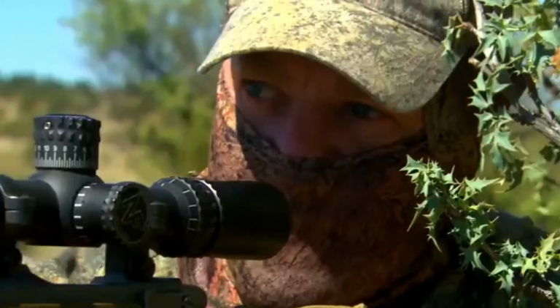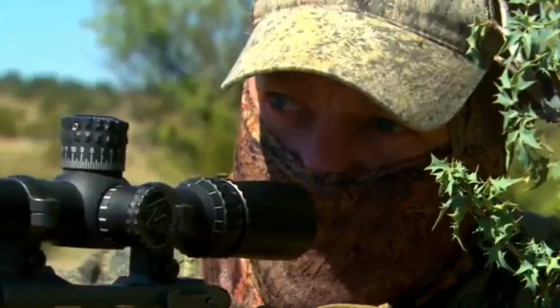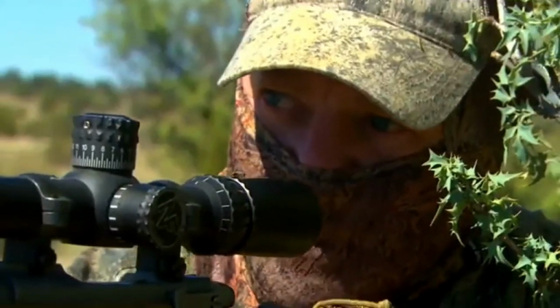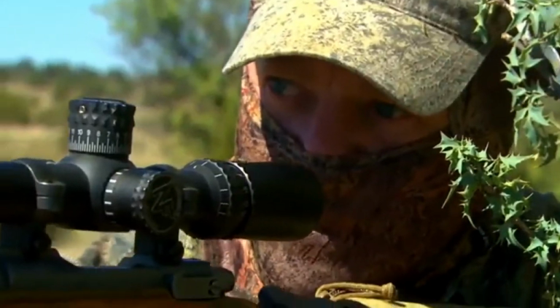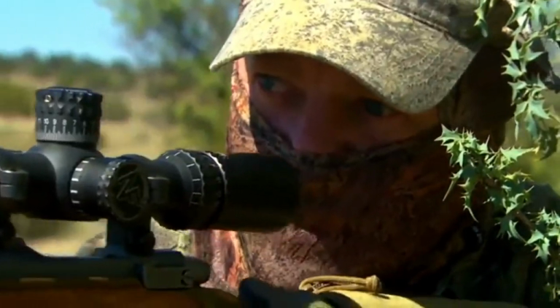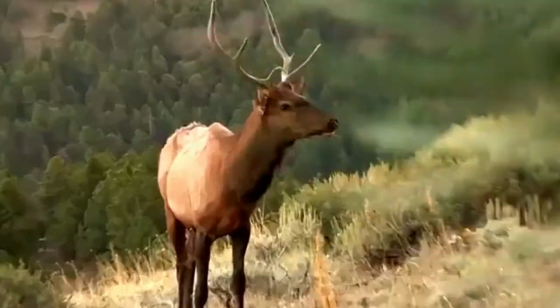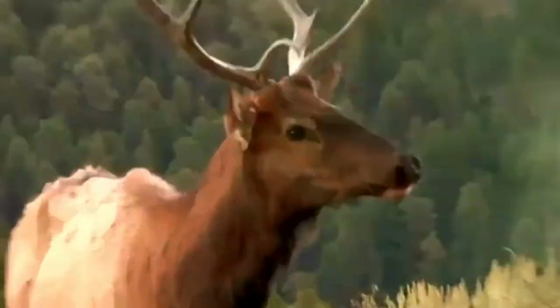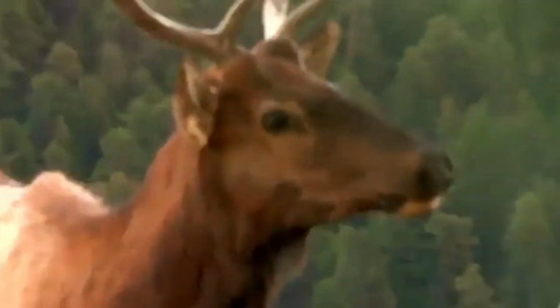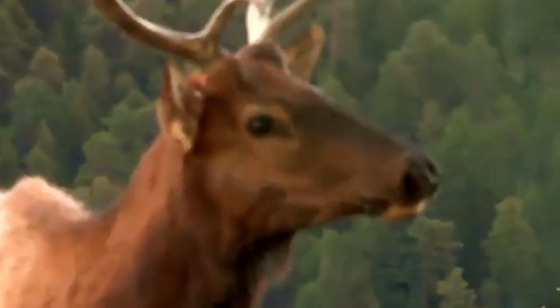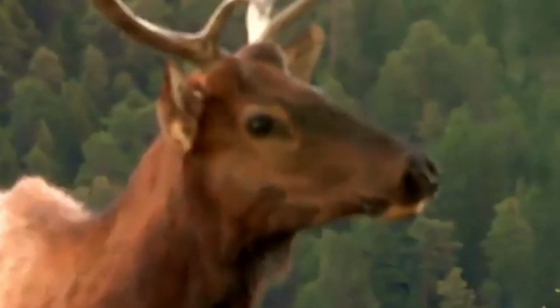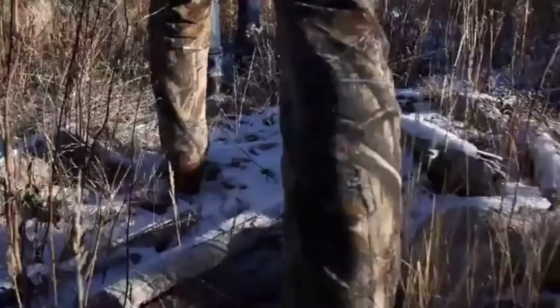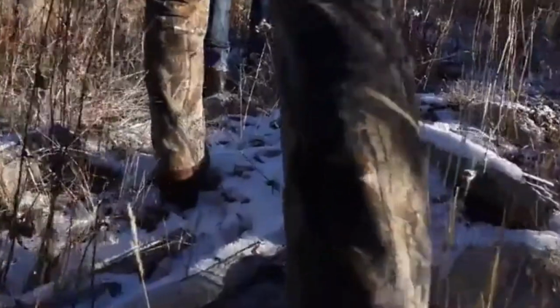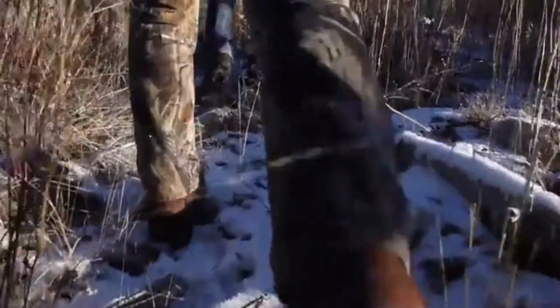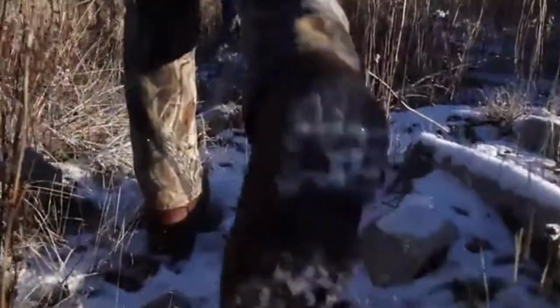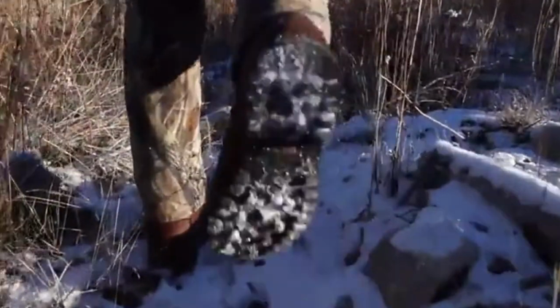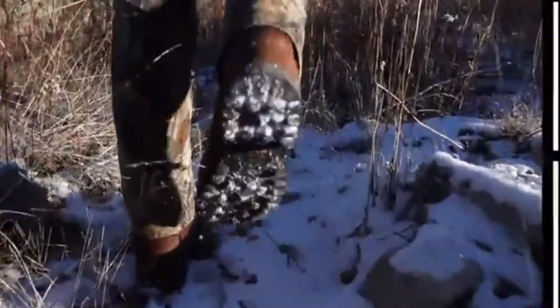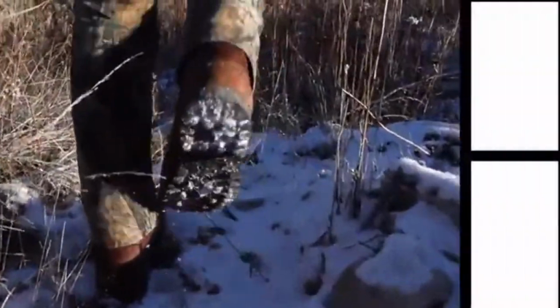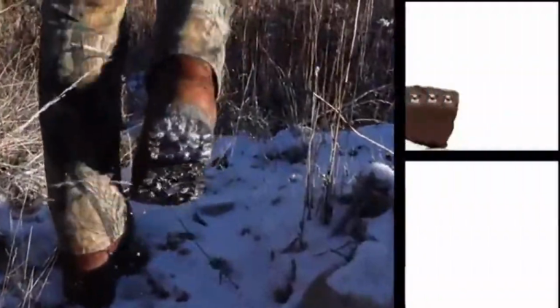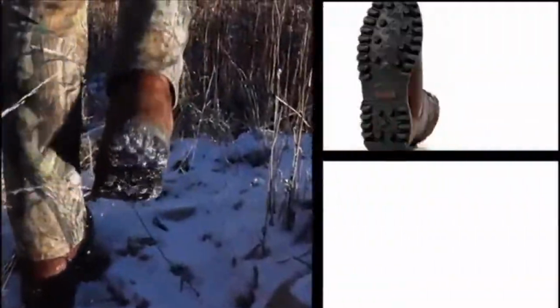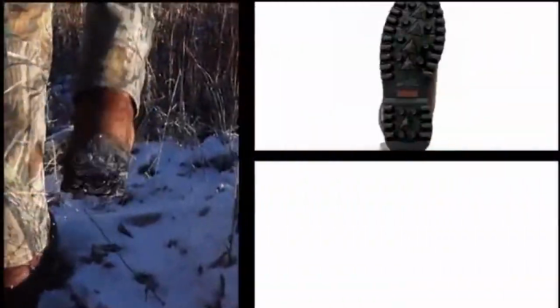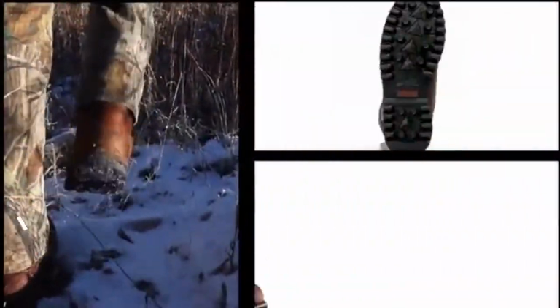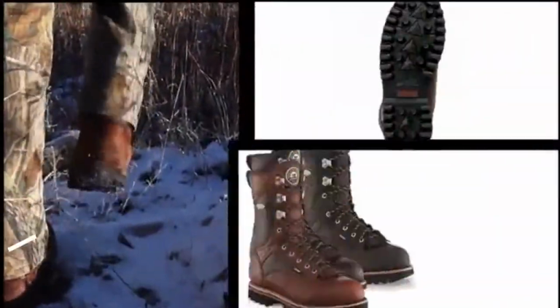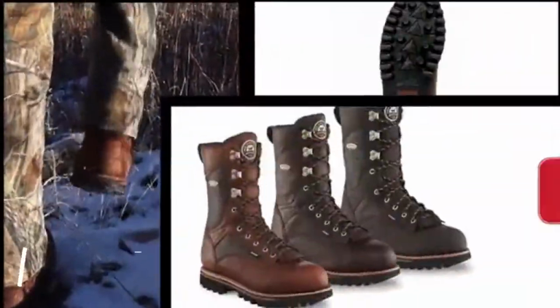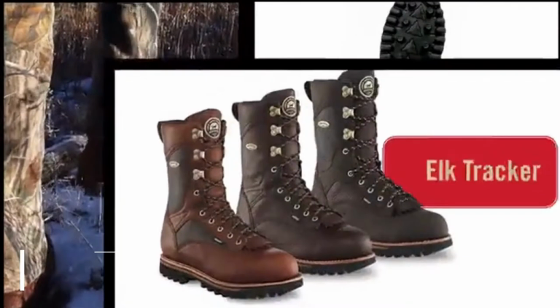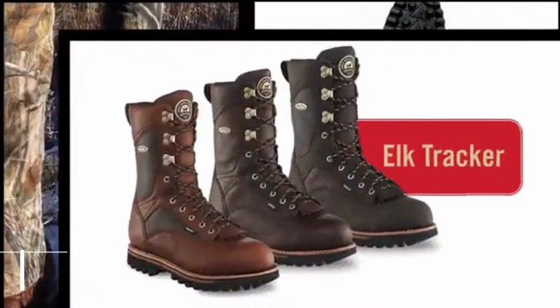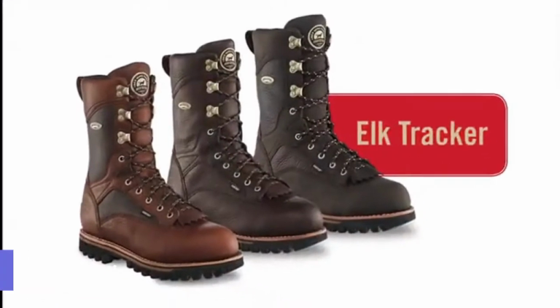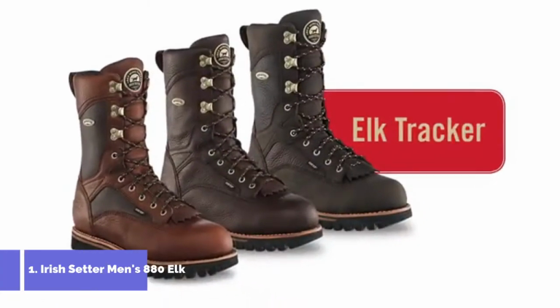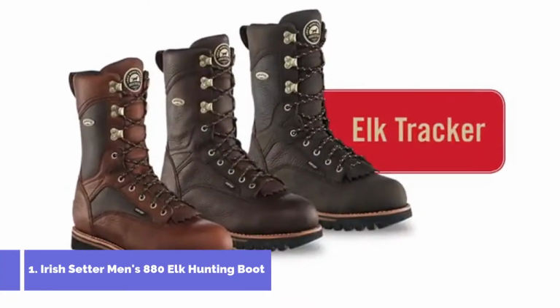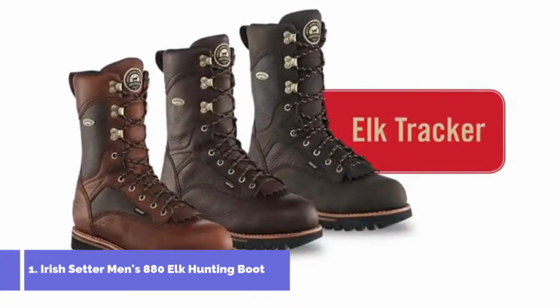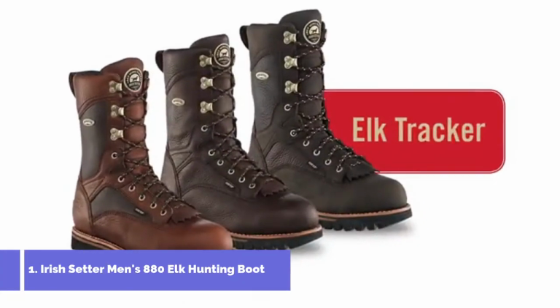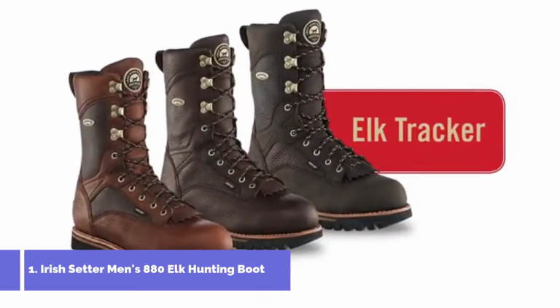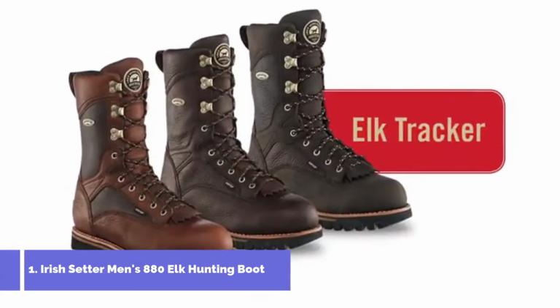From Irish Setter, the leader in hunting boot technology, comes the Elk Tracker family of boots.